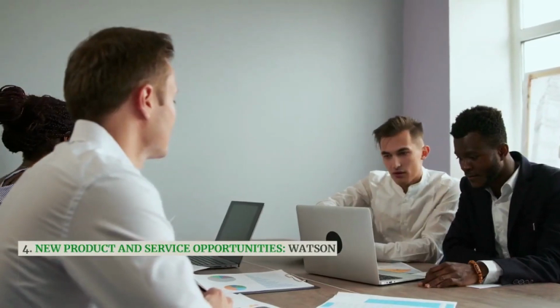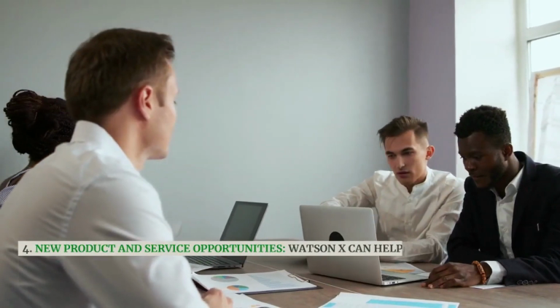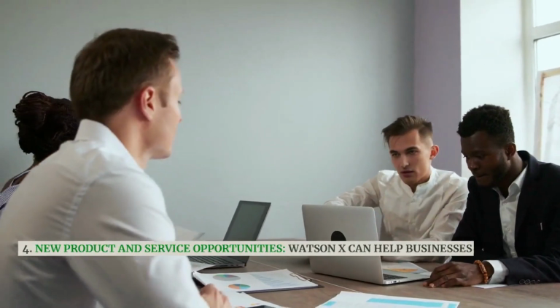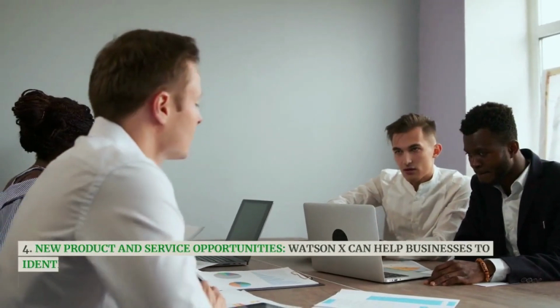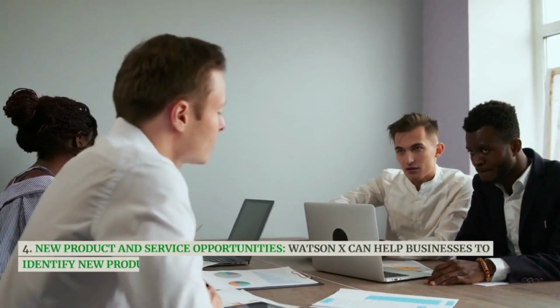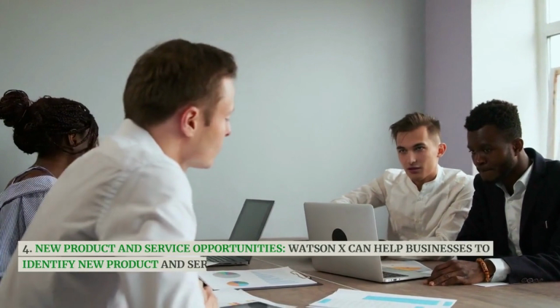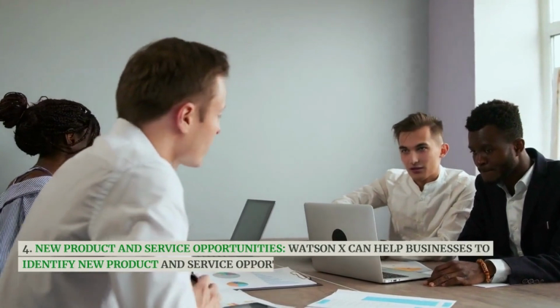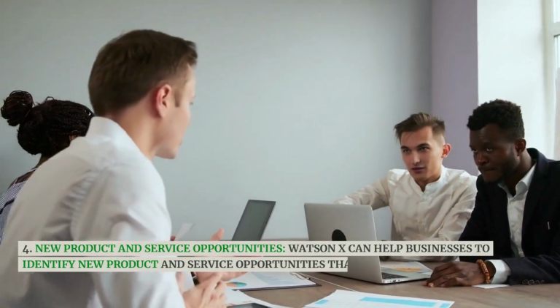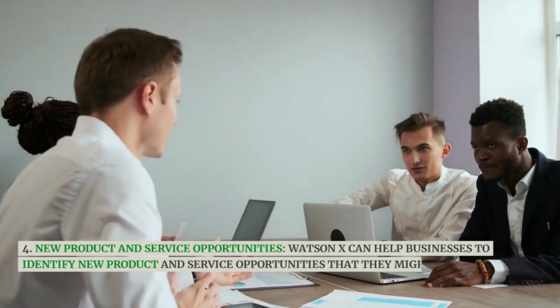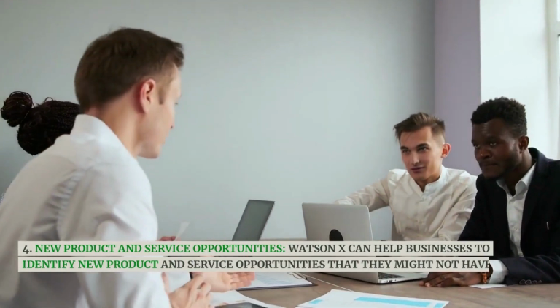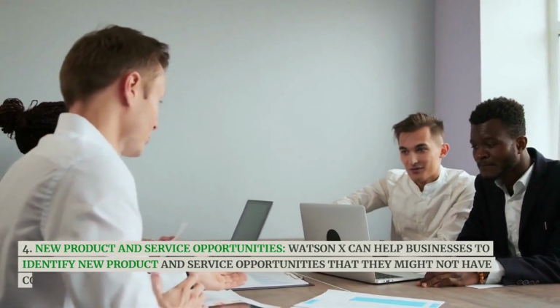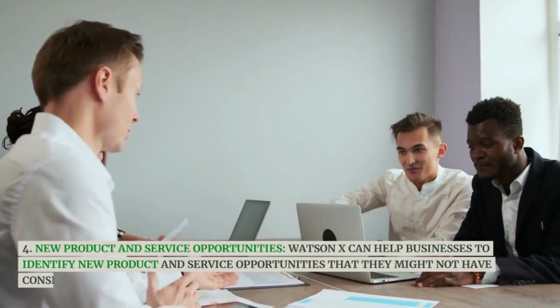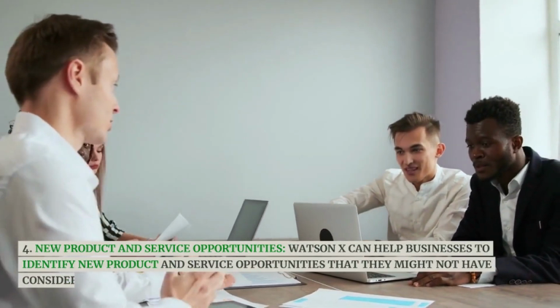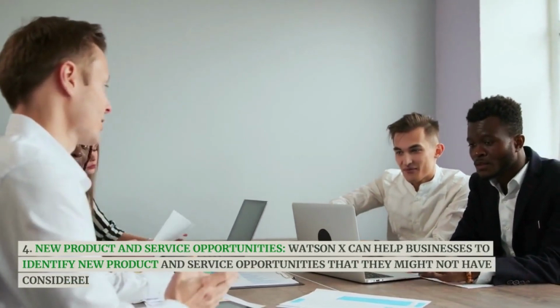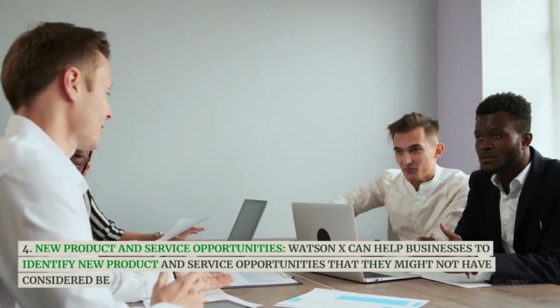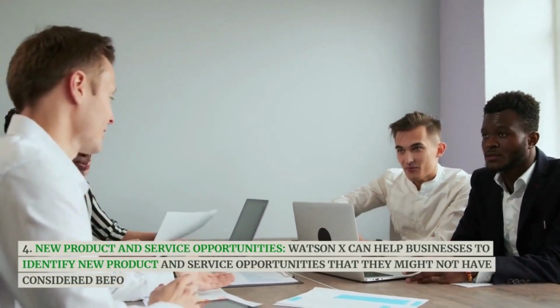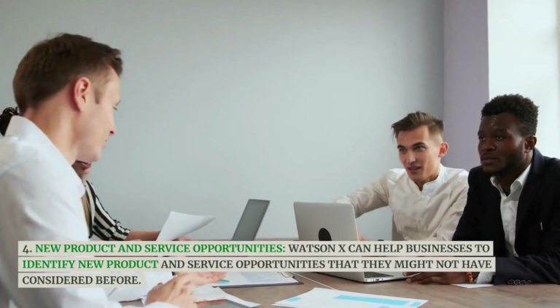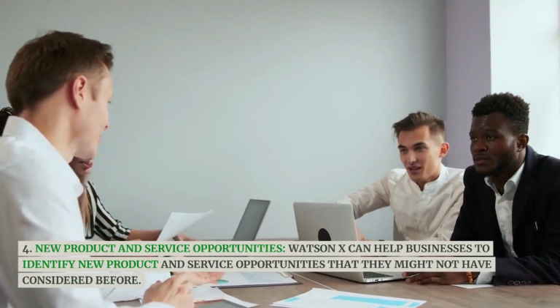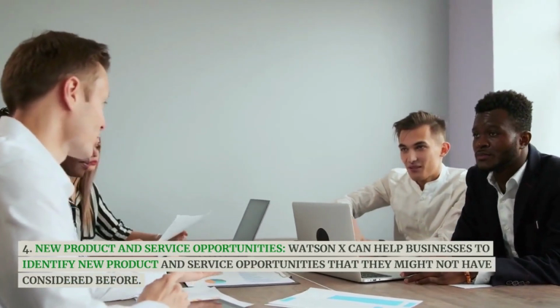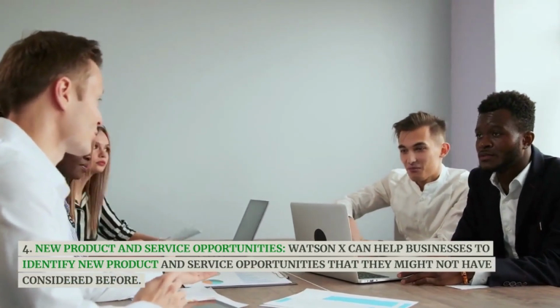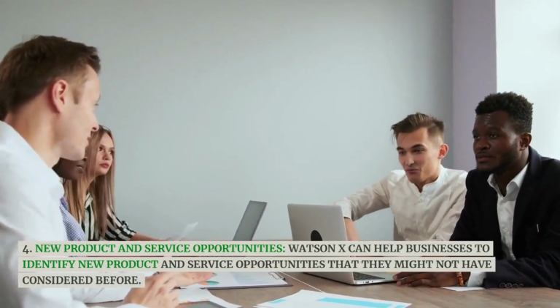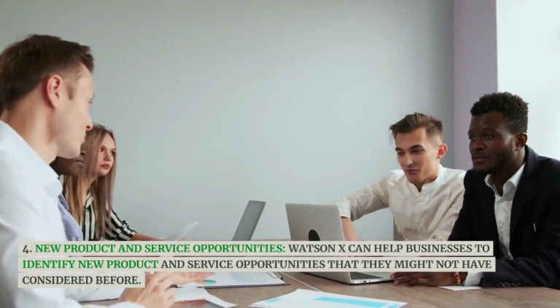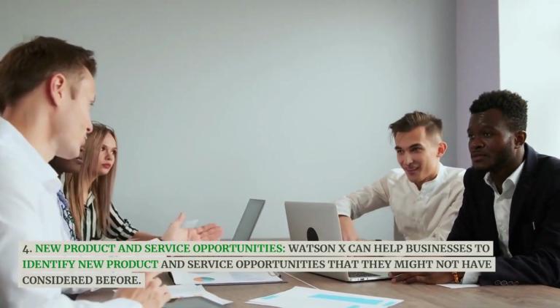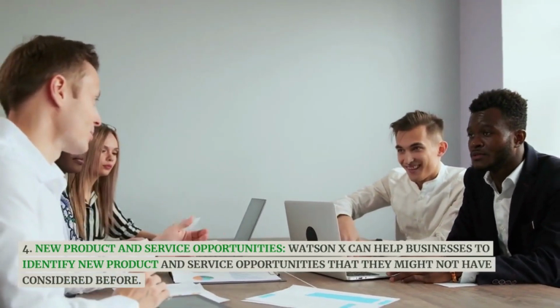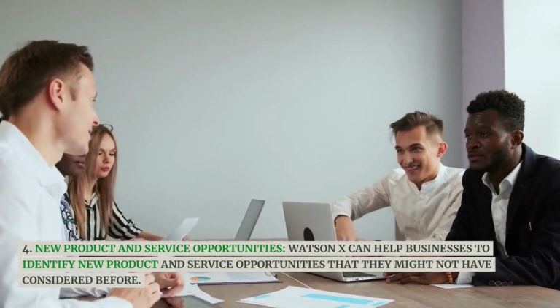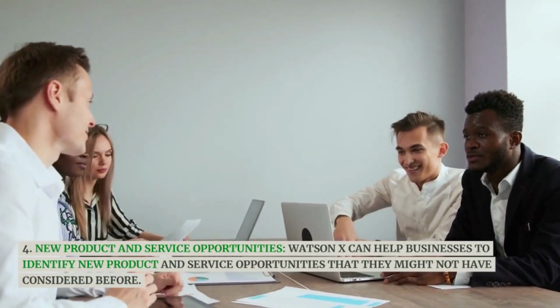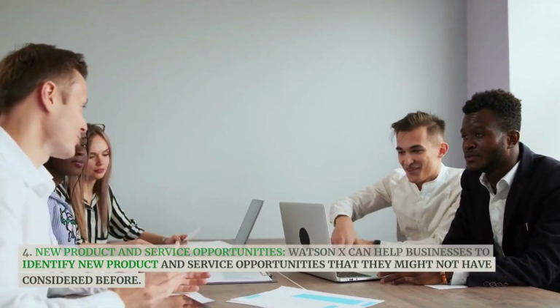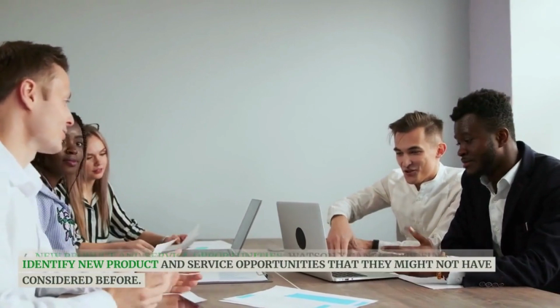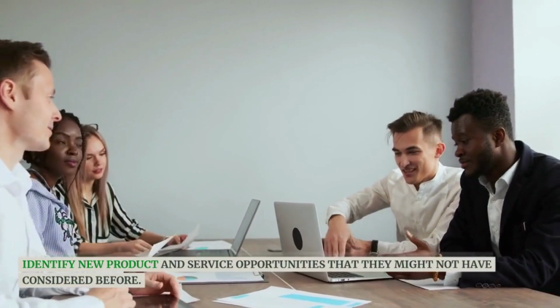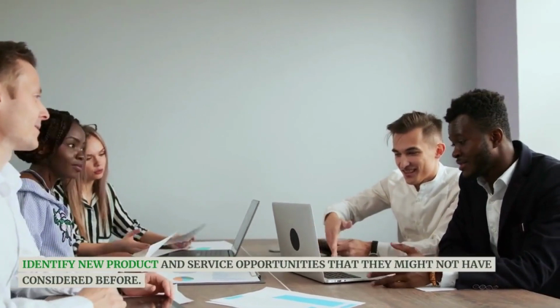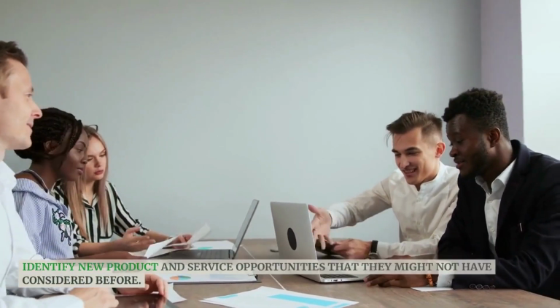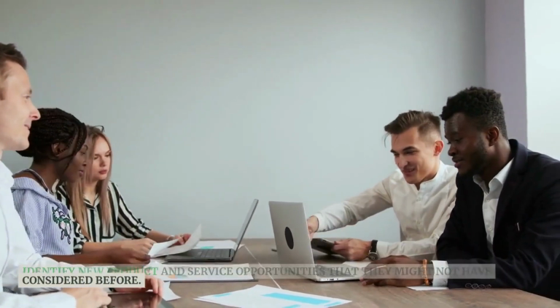WatsonX can also help businesses to identify new product and service opportunities that they might not have considered before.